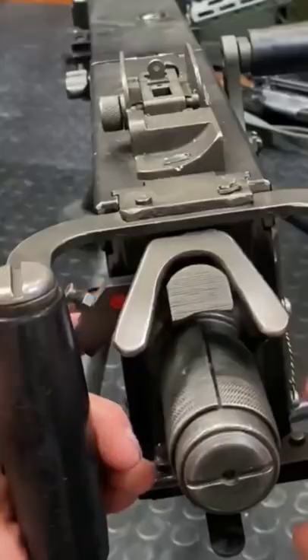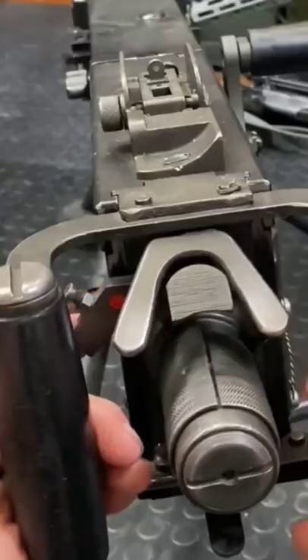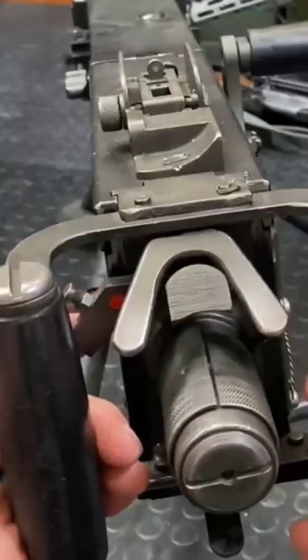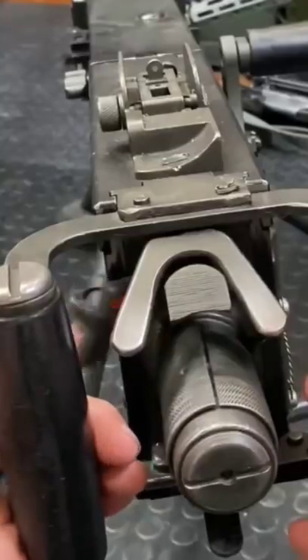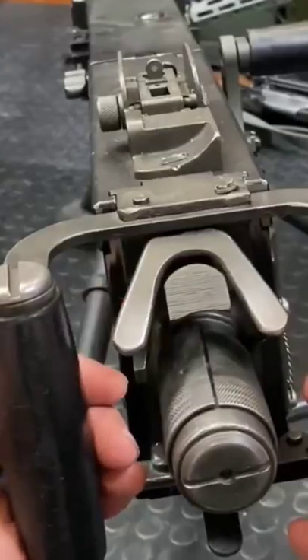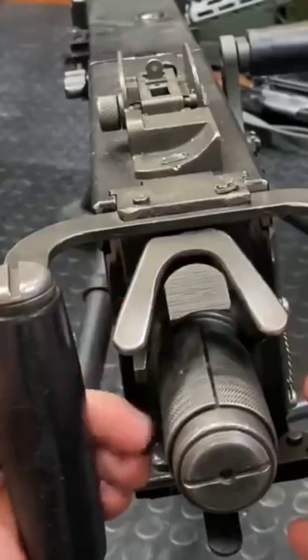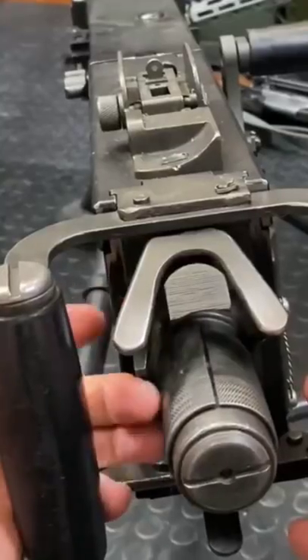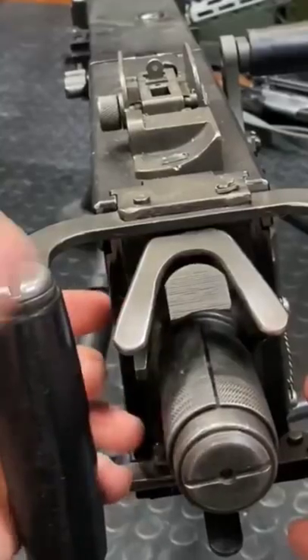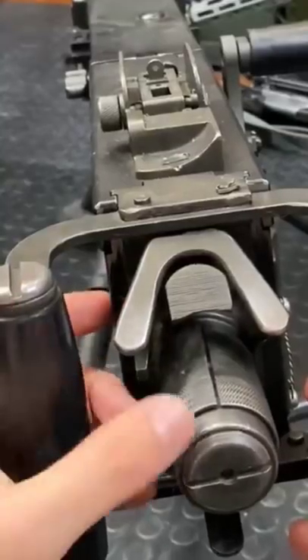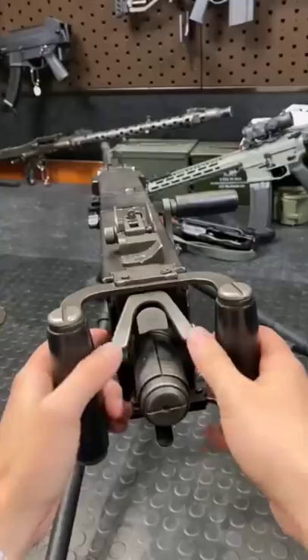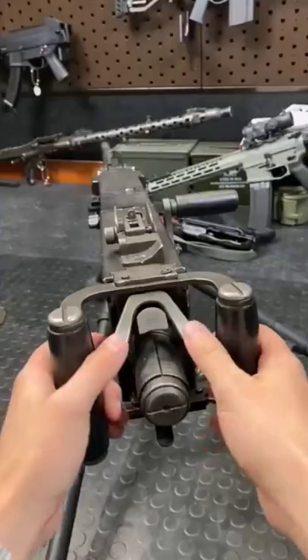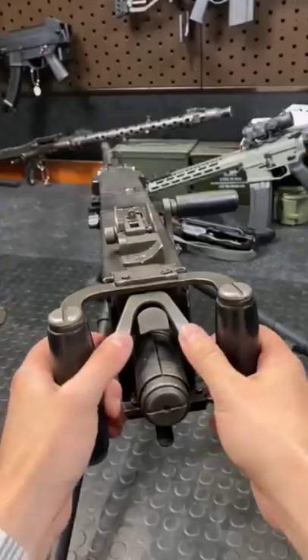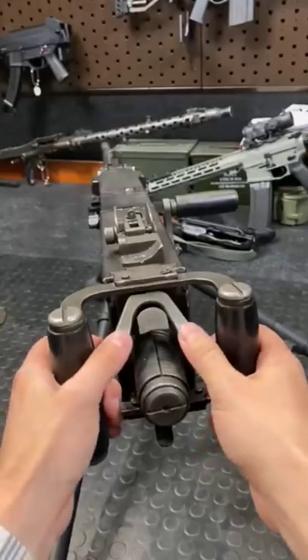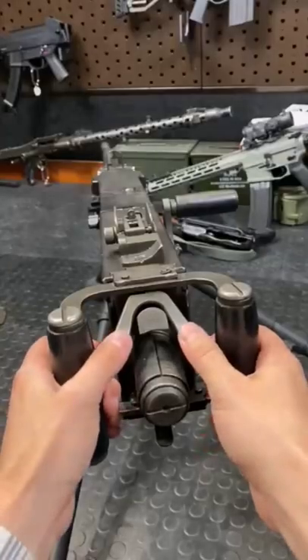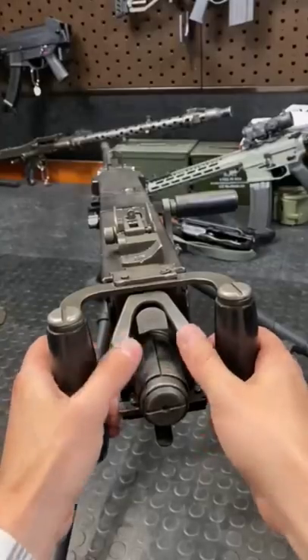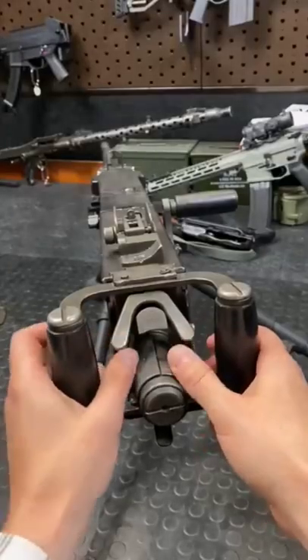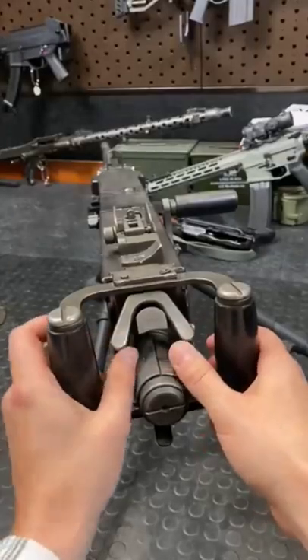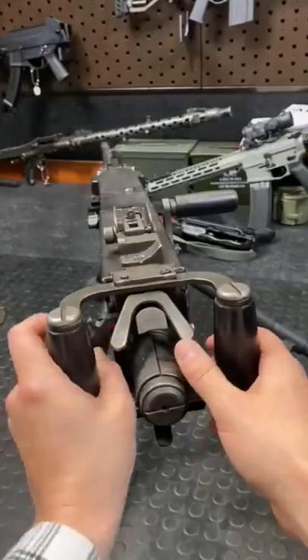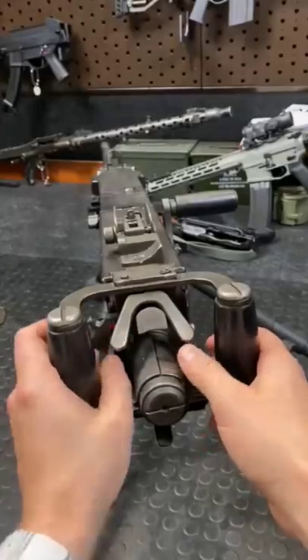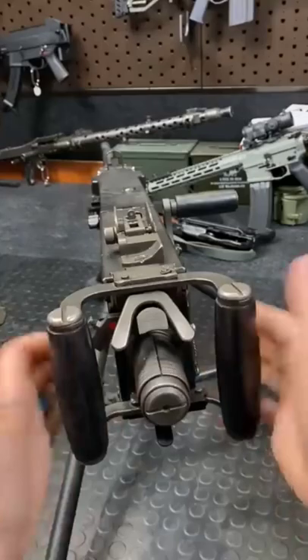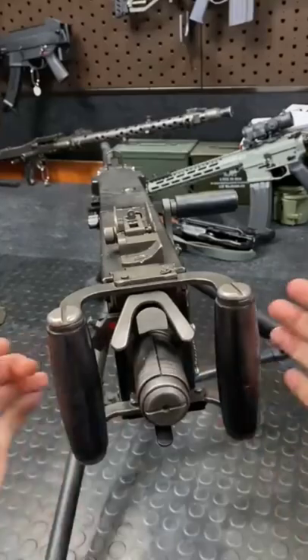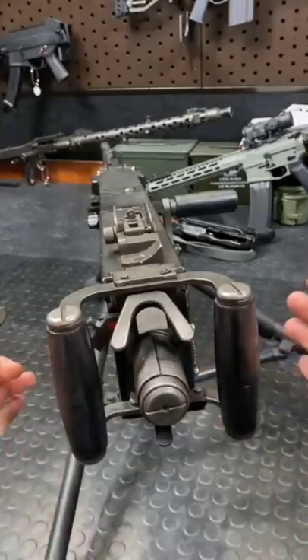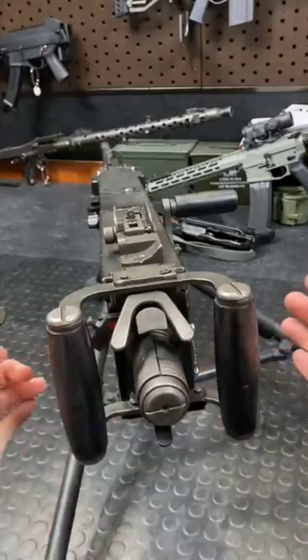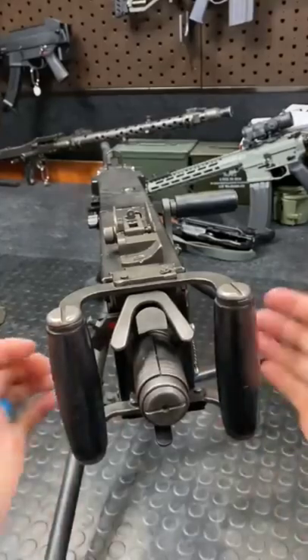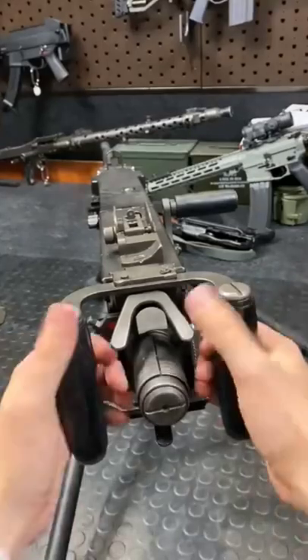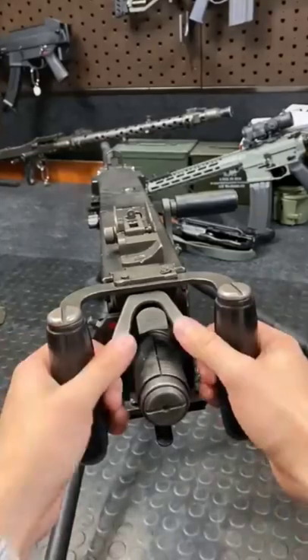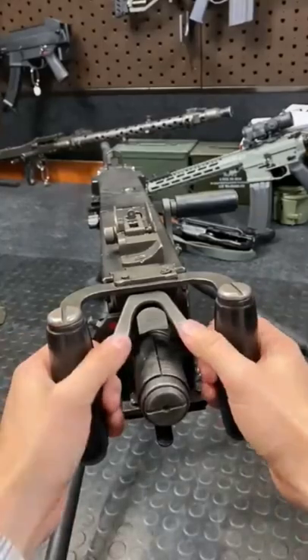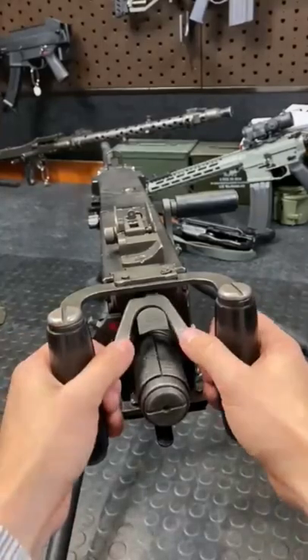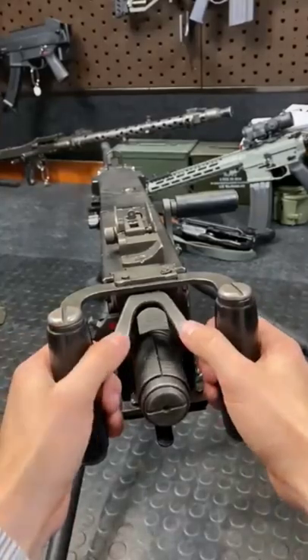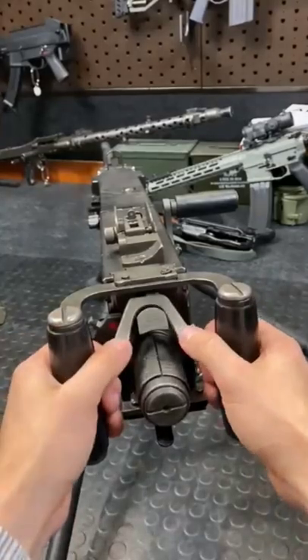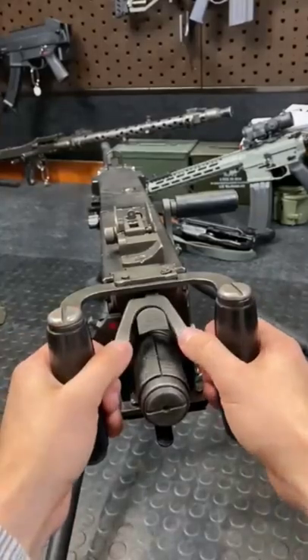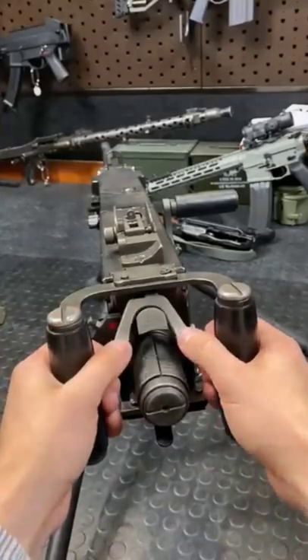We do have a manual safety back here — it literally just blocks the trigger. And to give you guys a trigger press, let's do this.